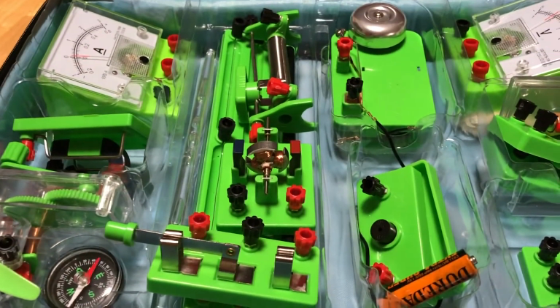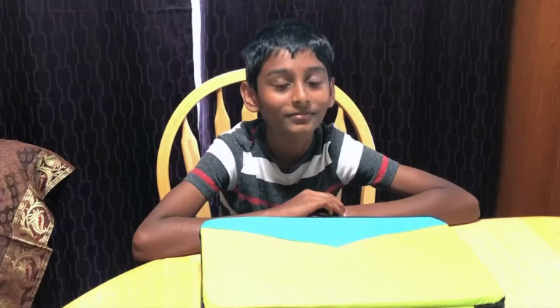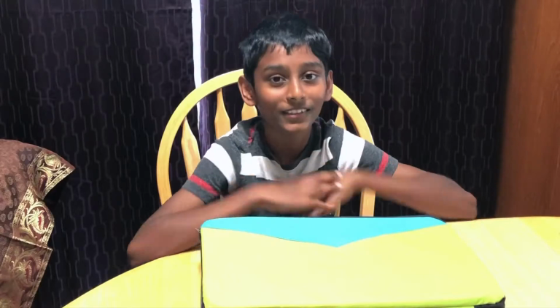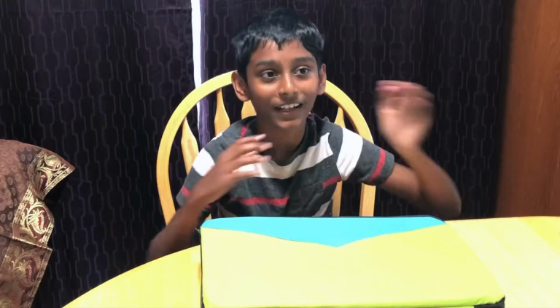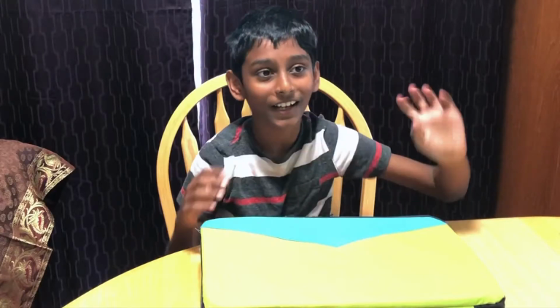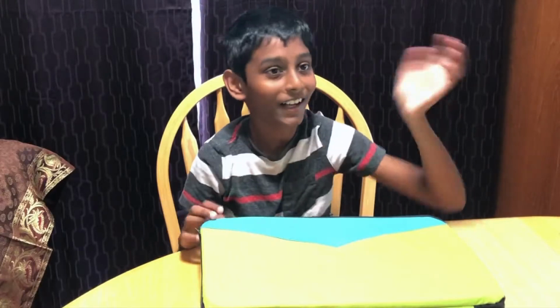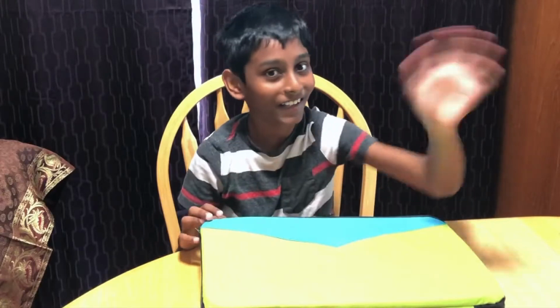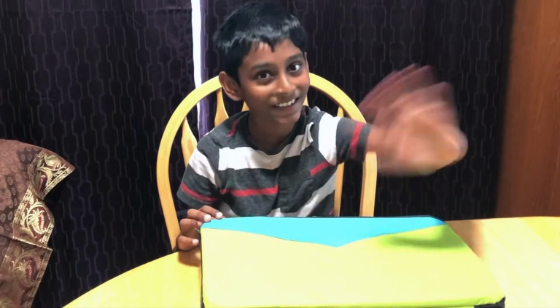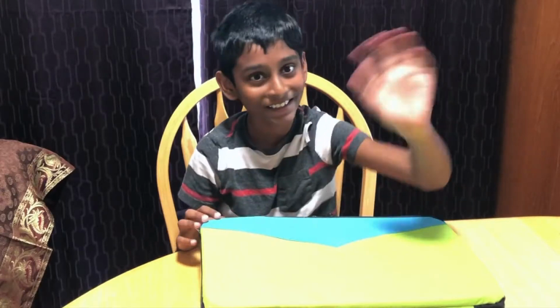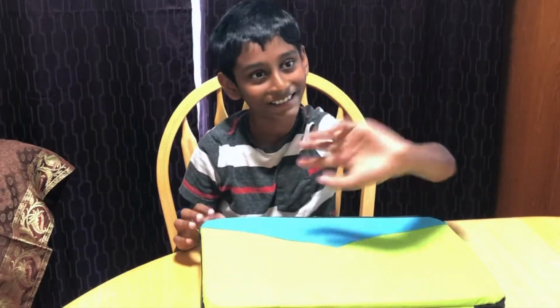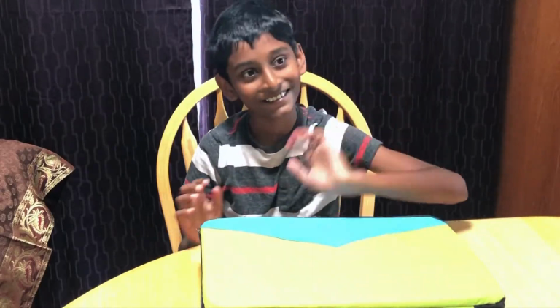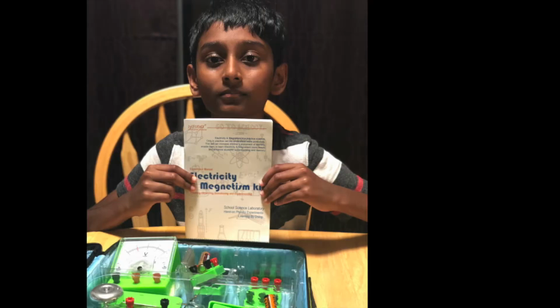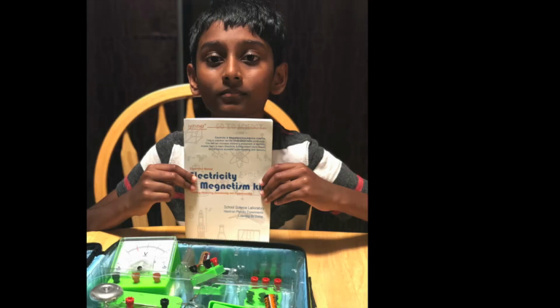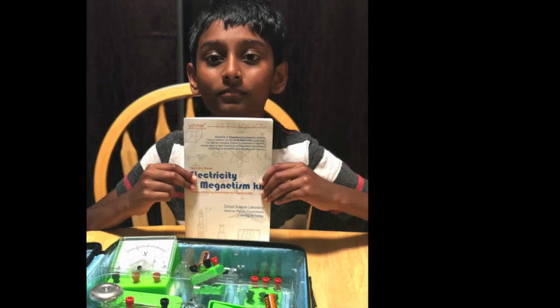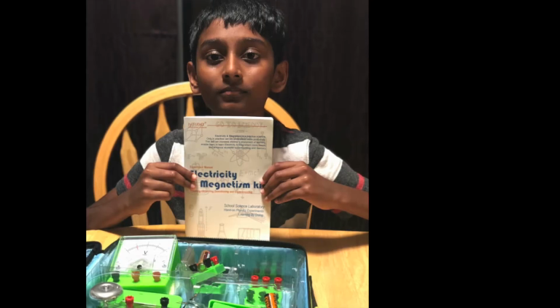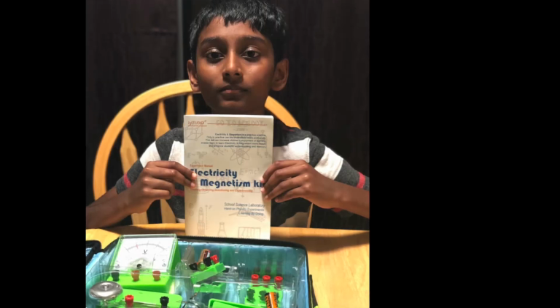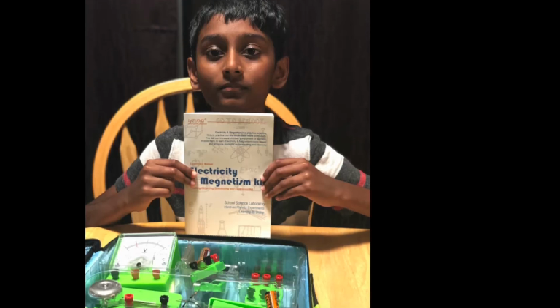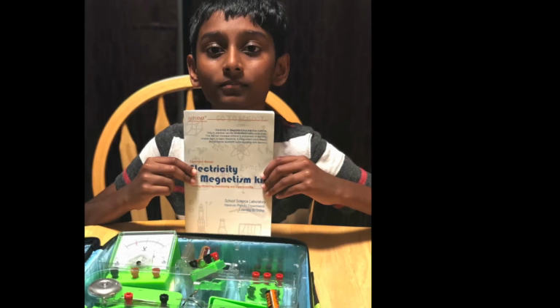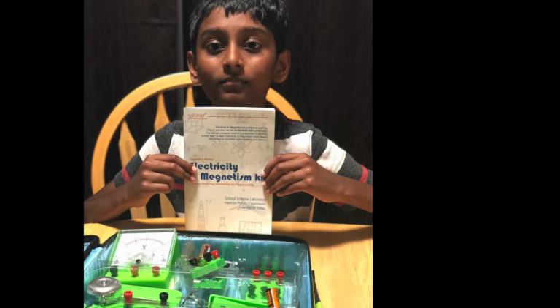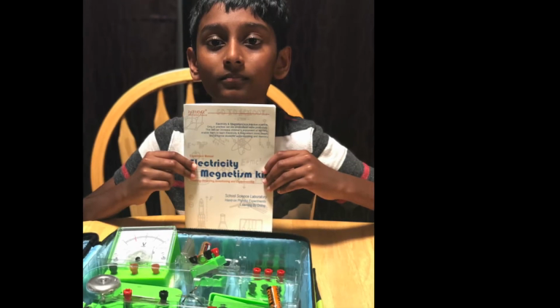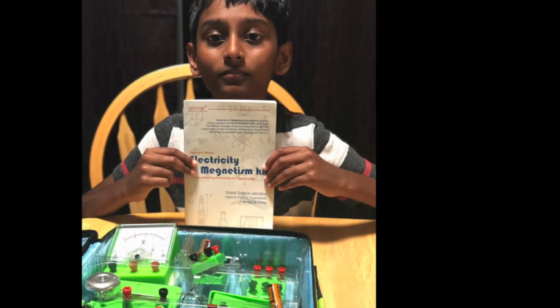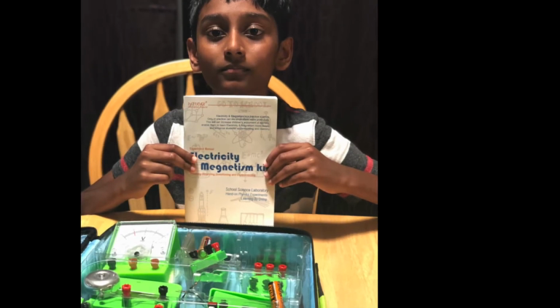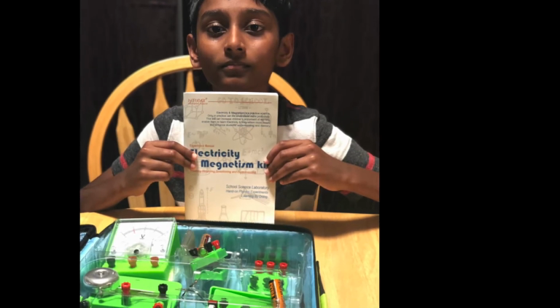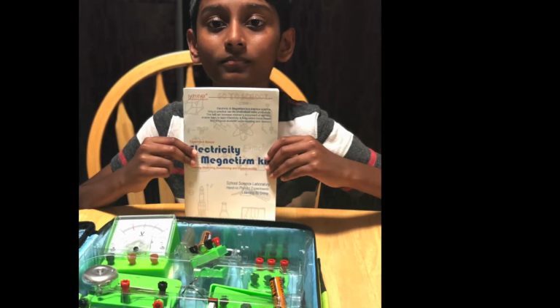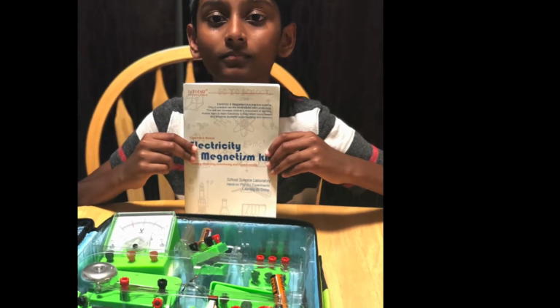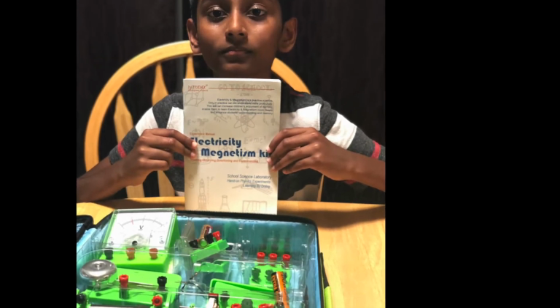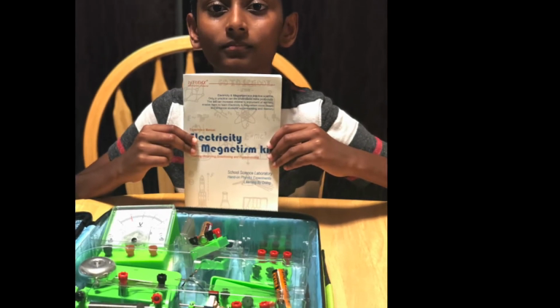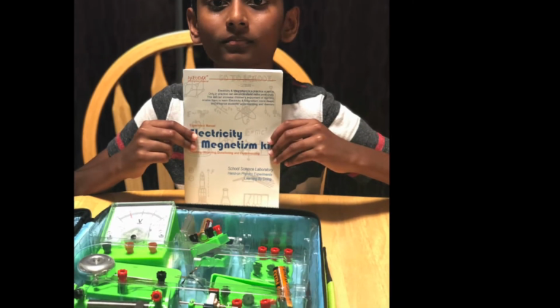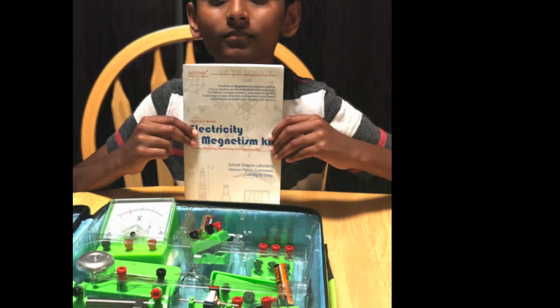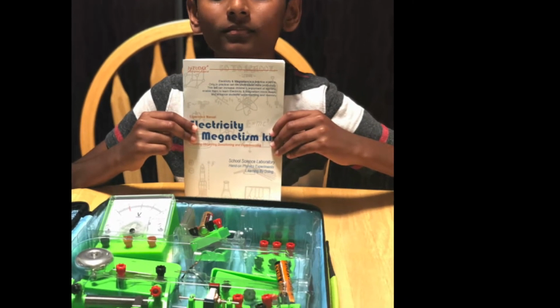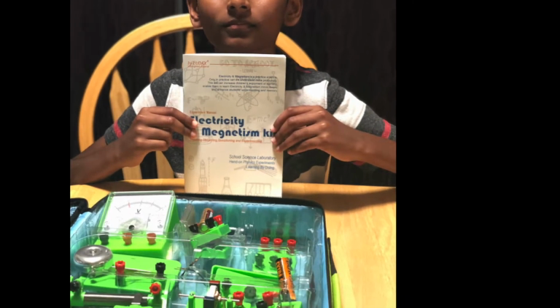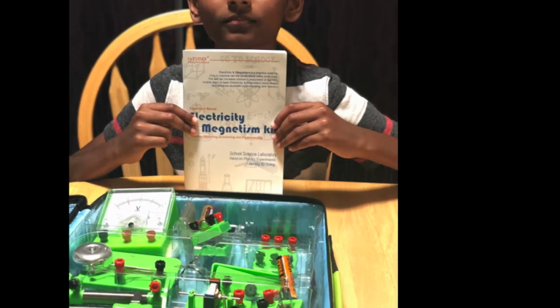Hi! So, I am going to talk about electricity, magnetism, and kittens.